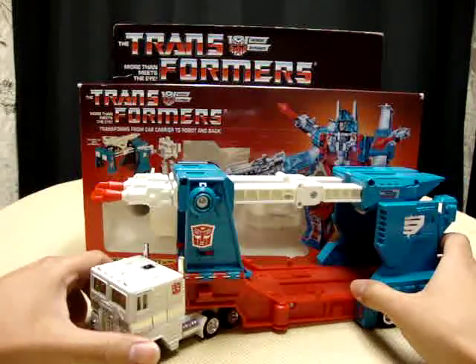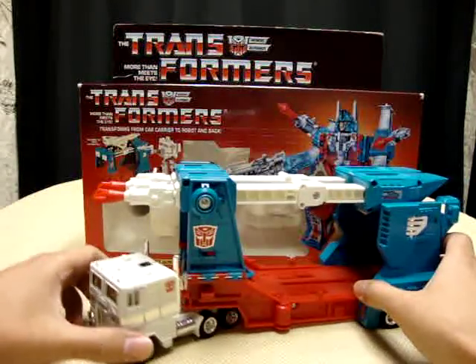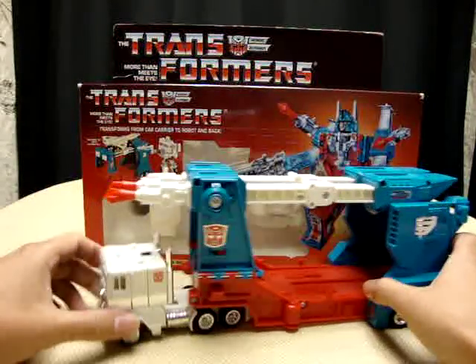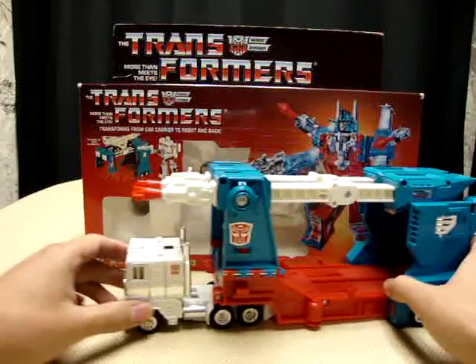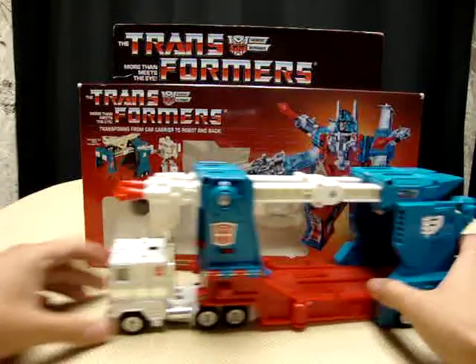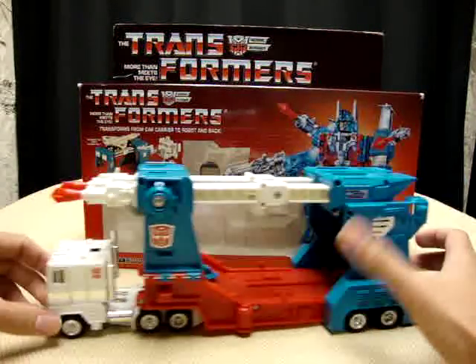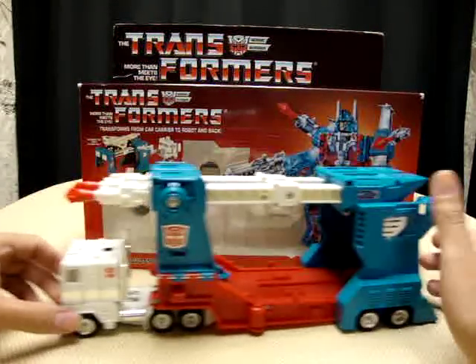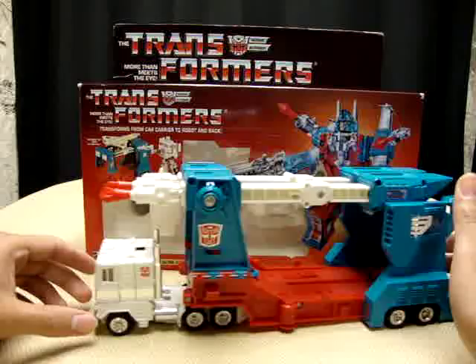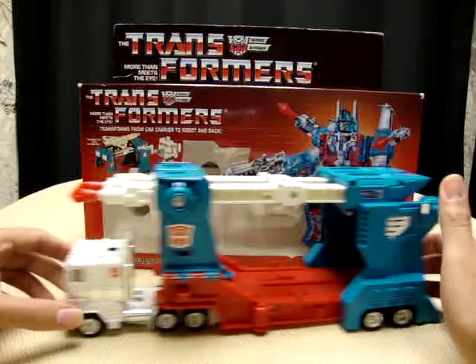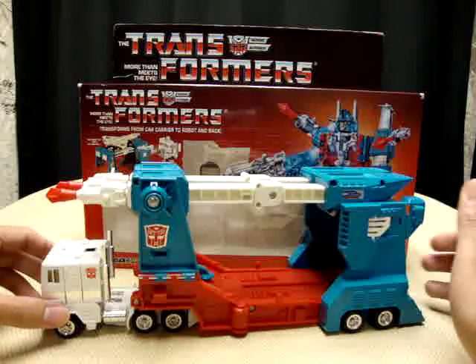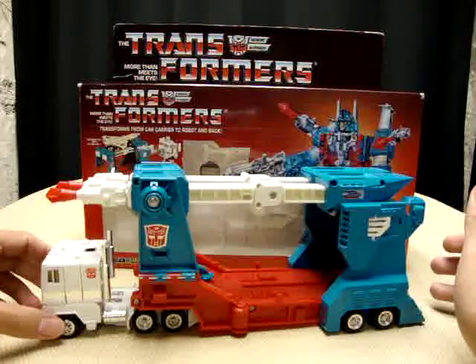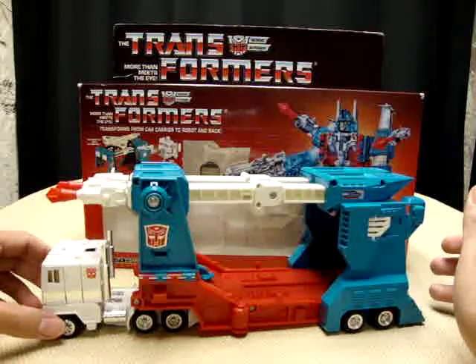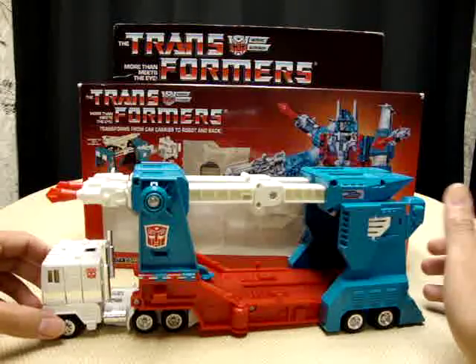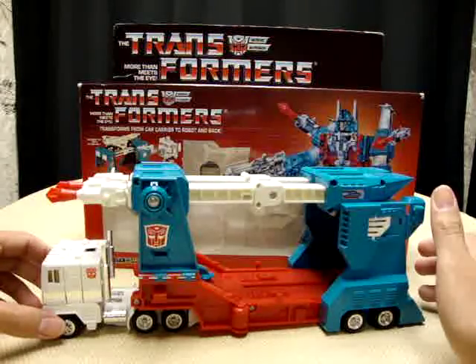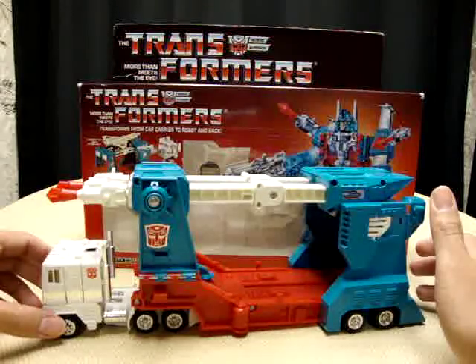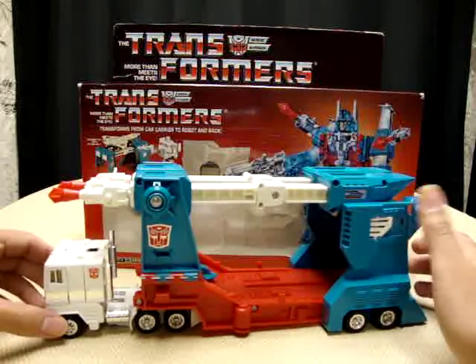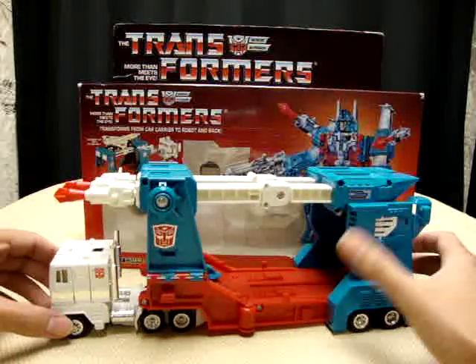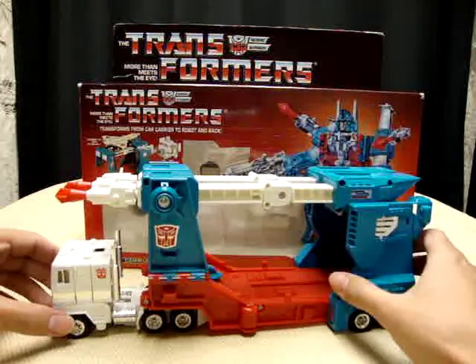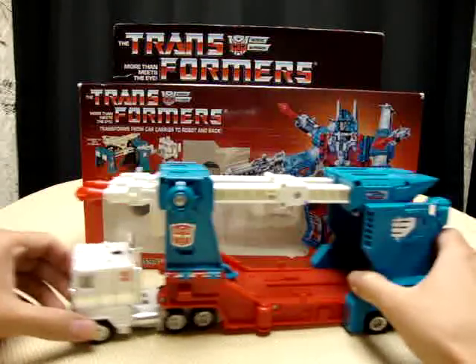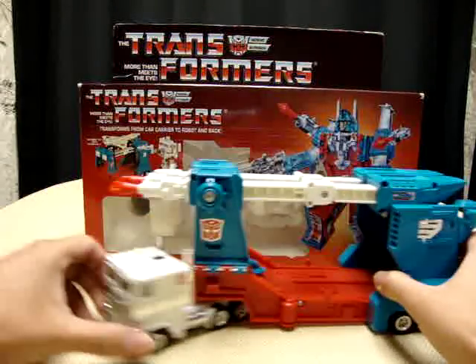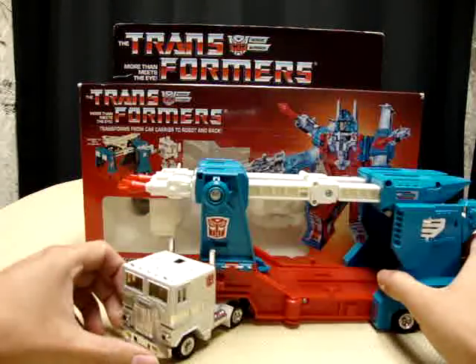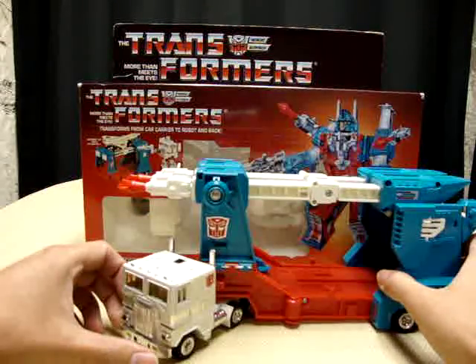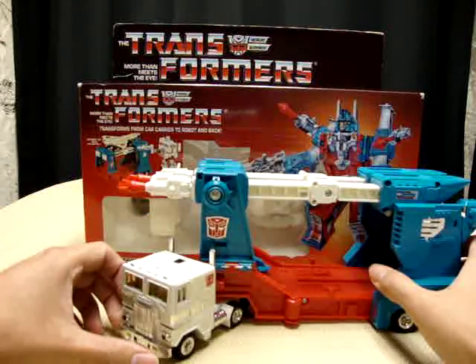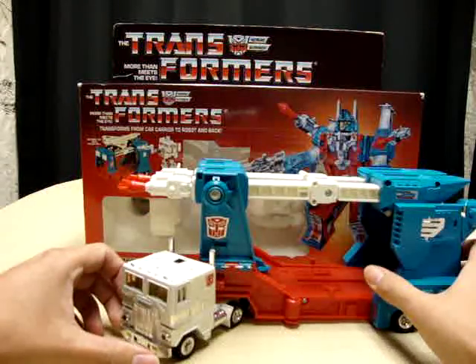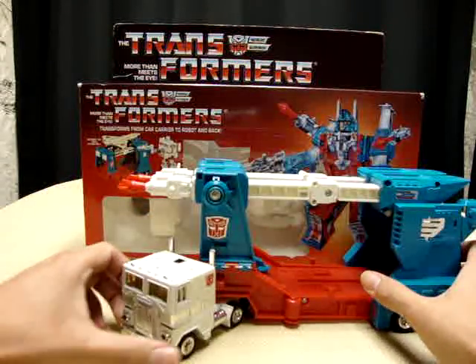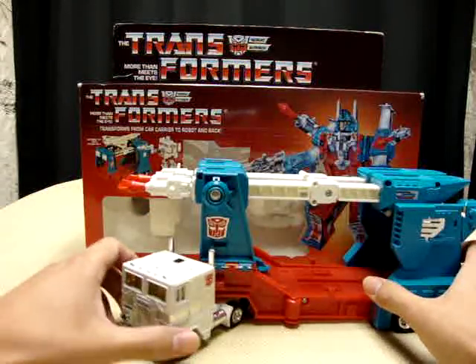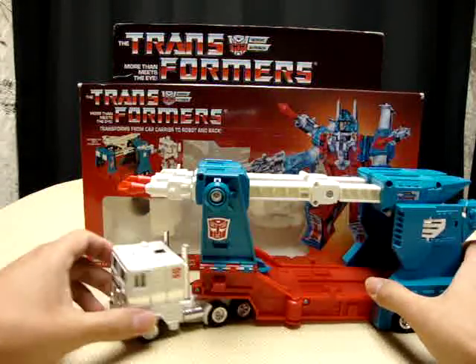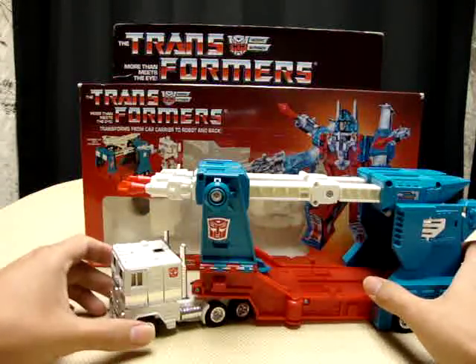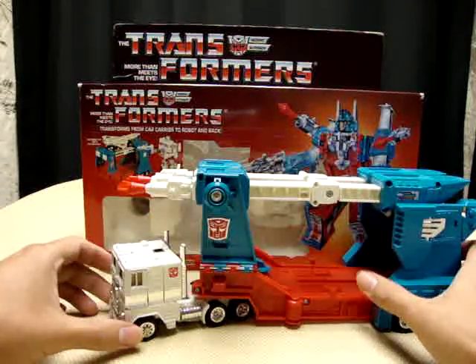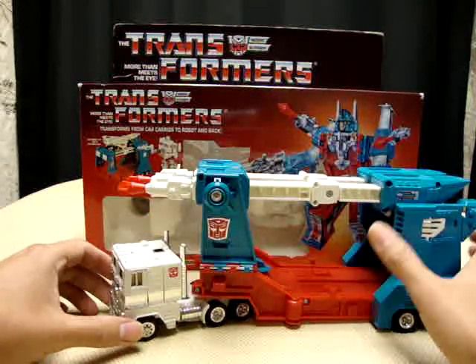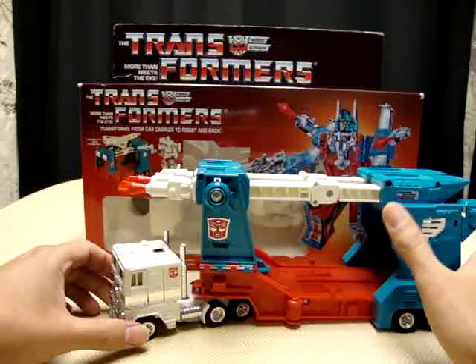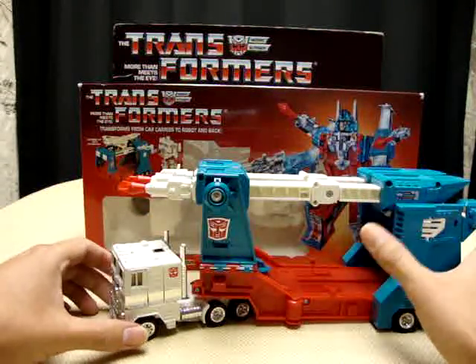Here's Magnus in his carrier mode. Very nice.